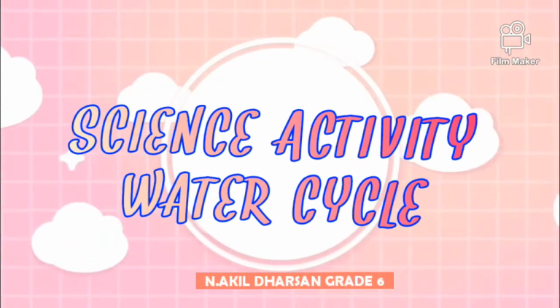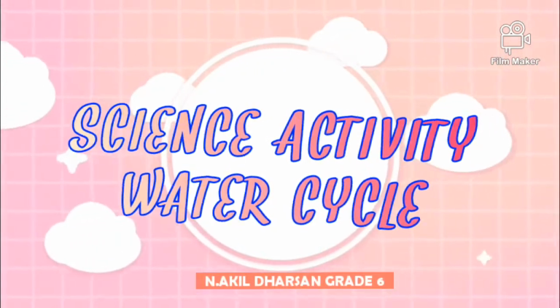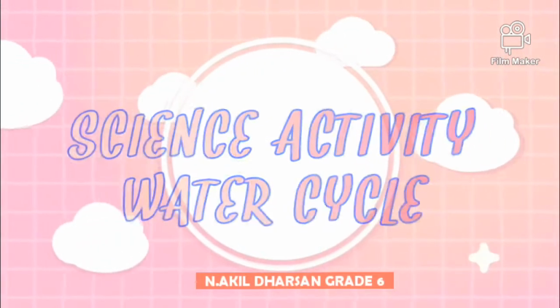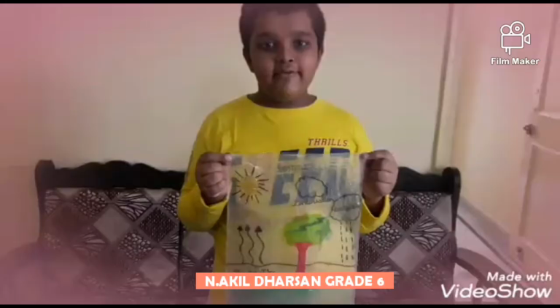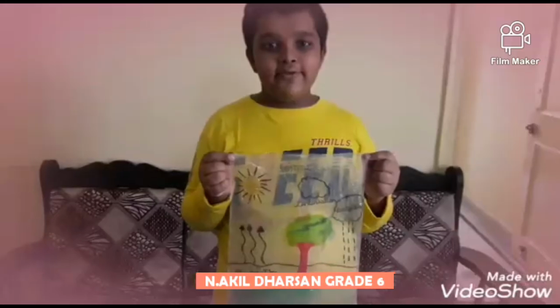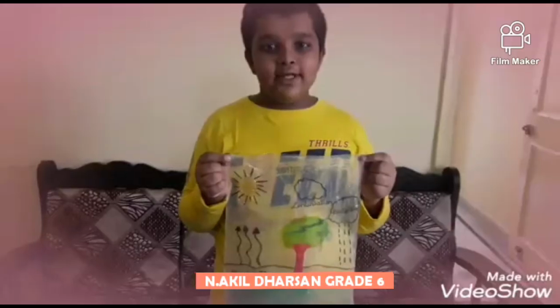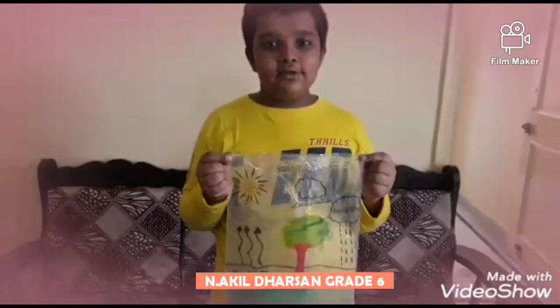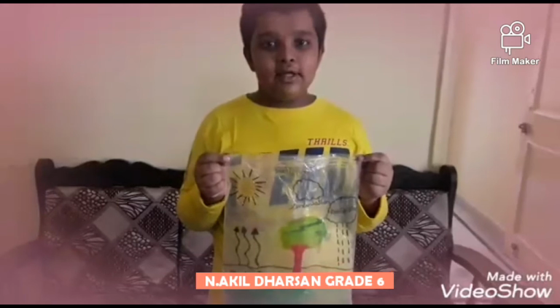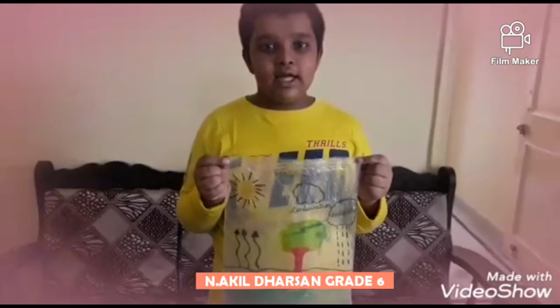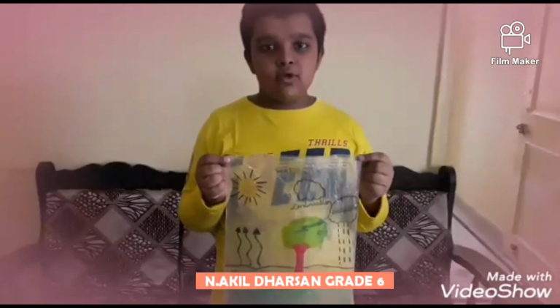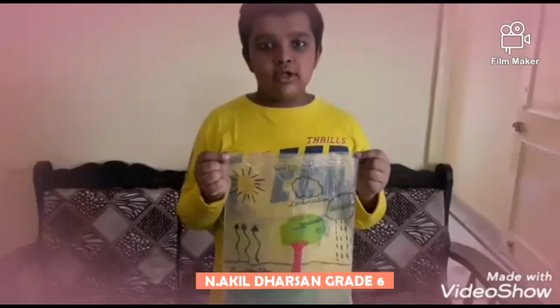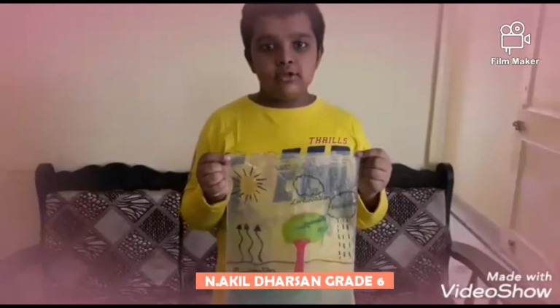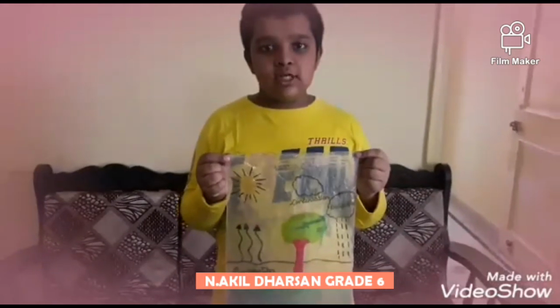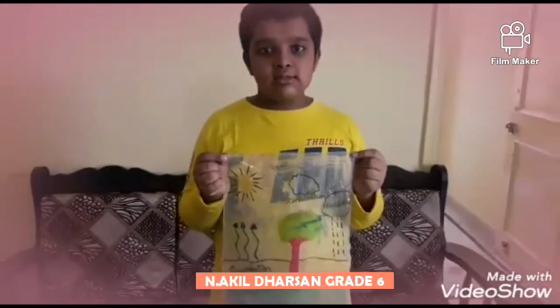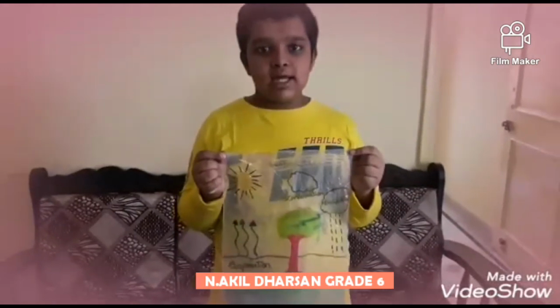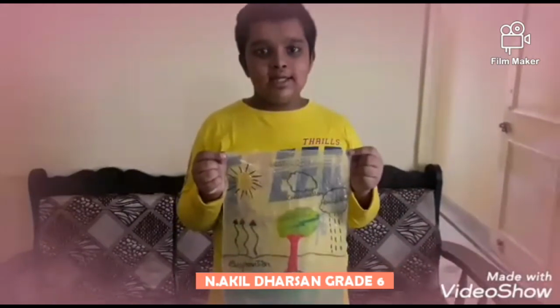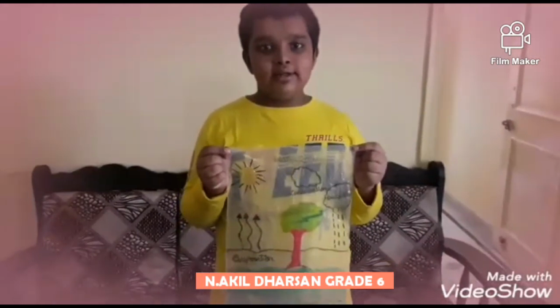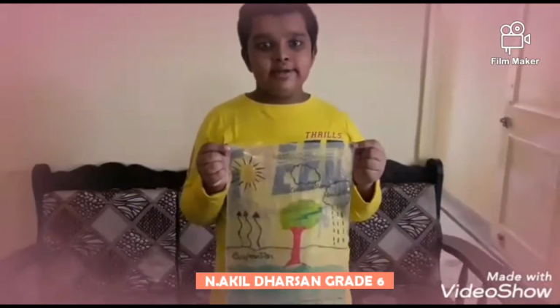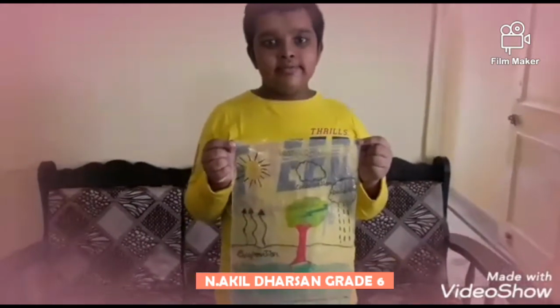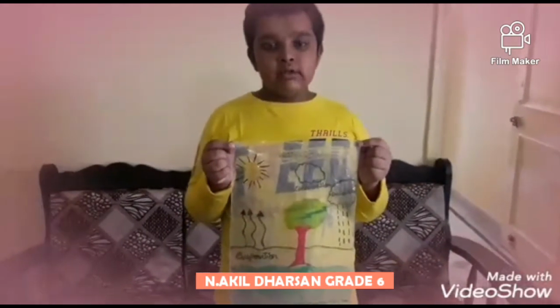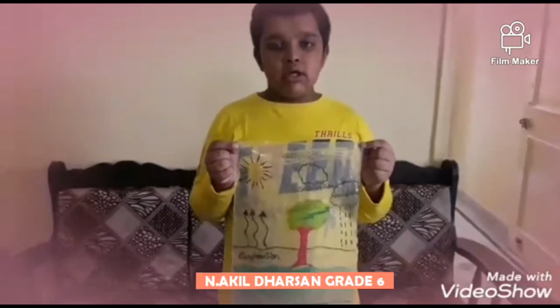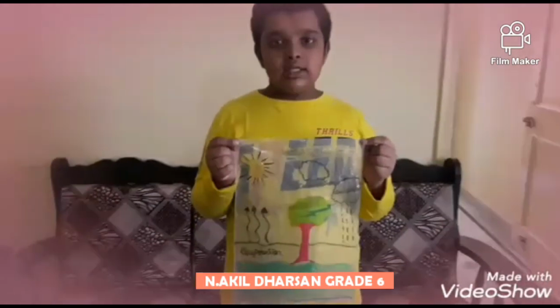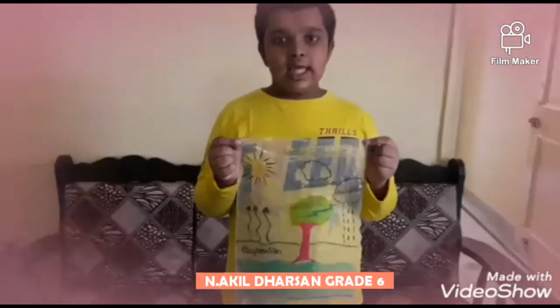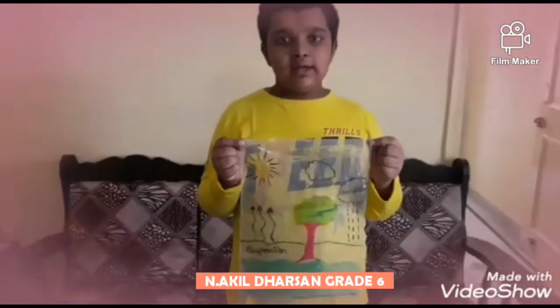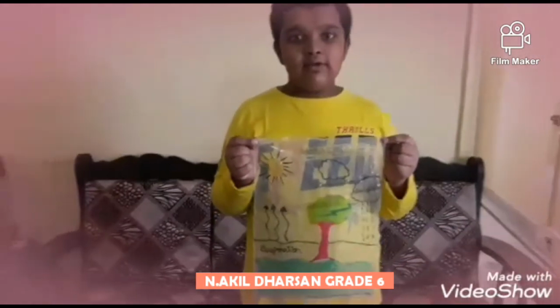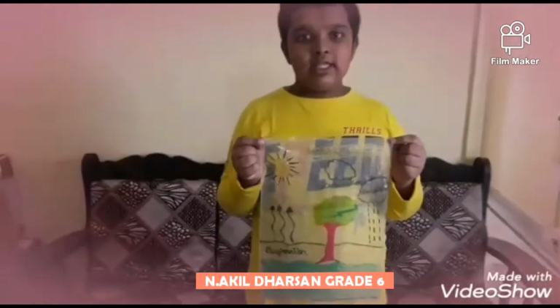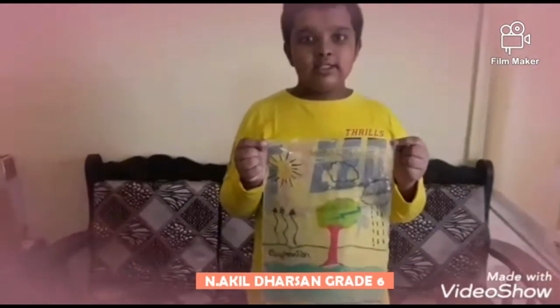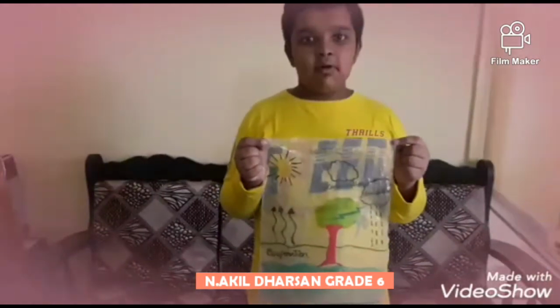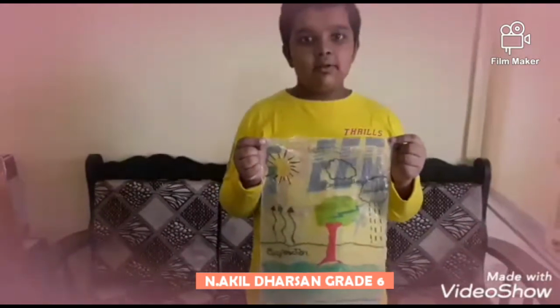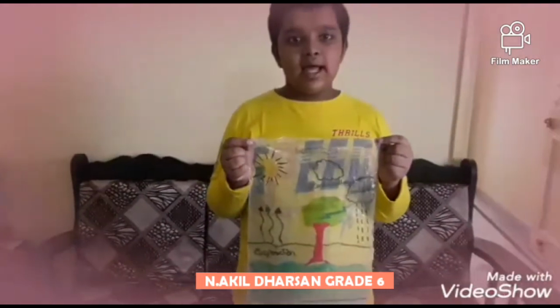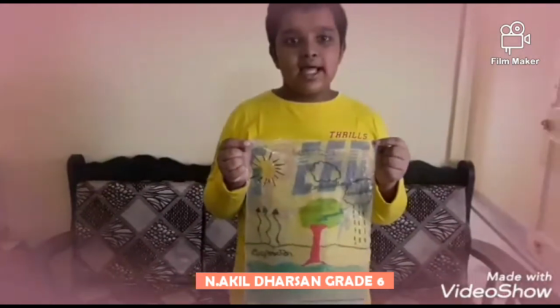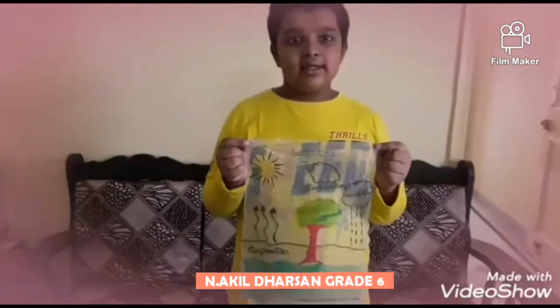Hi everyone! Today I am going to explain the water cycle with this polybag.